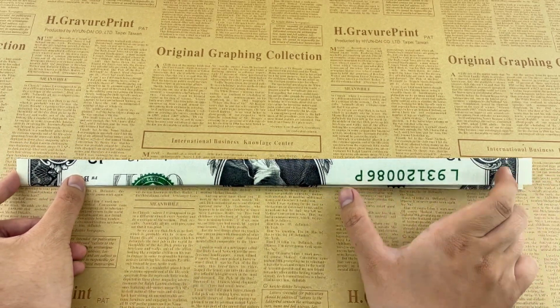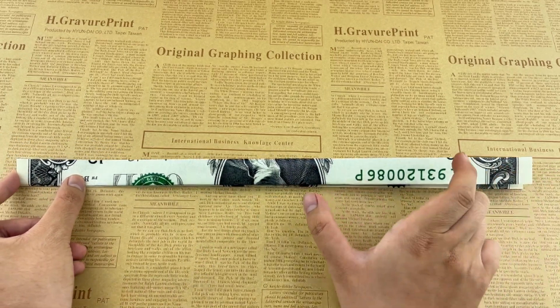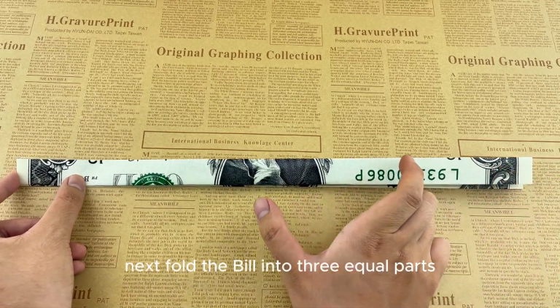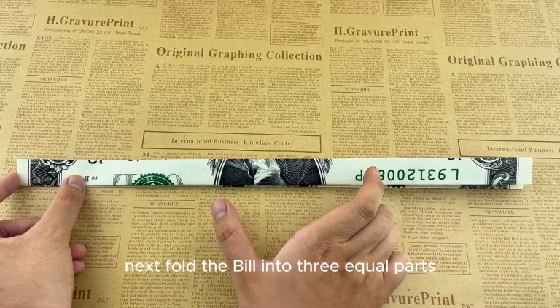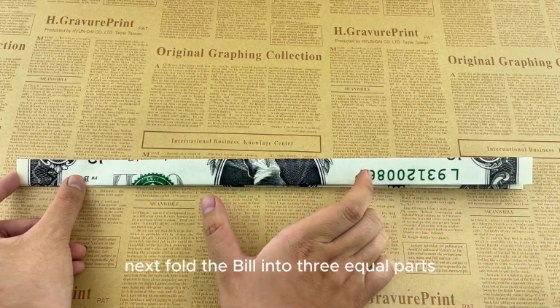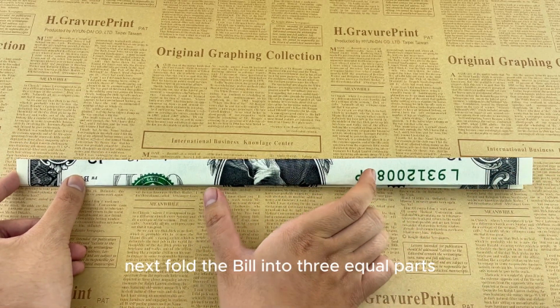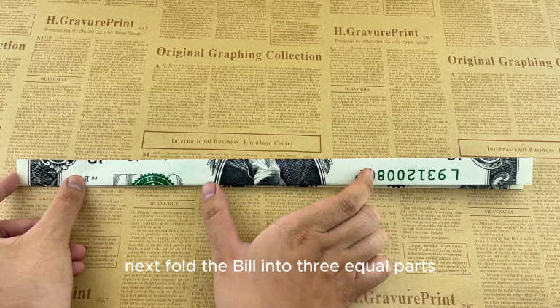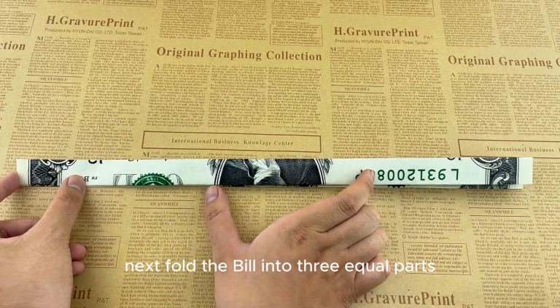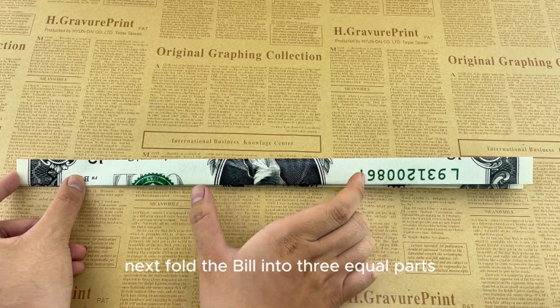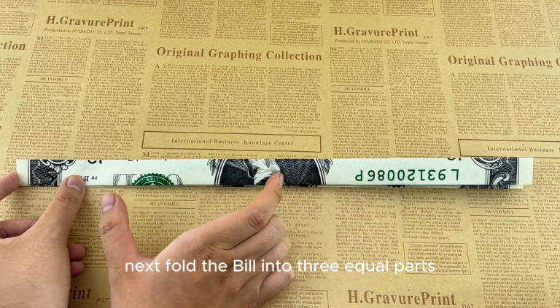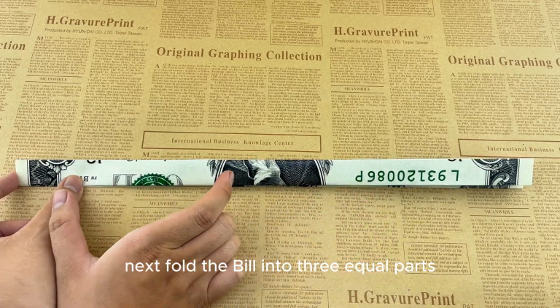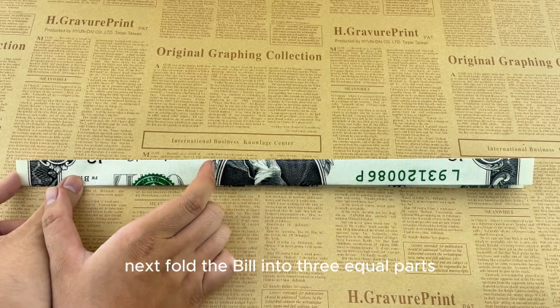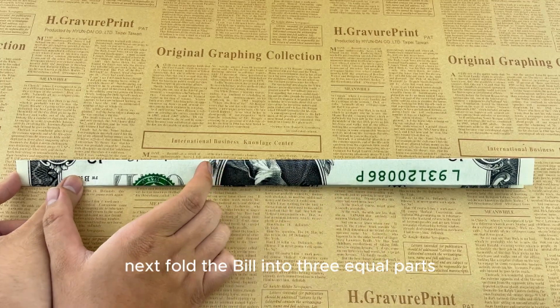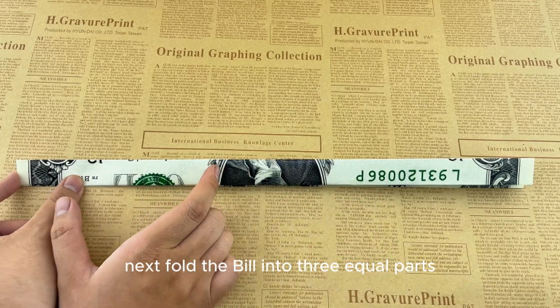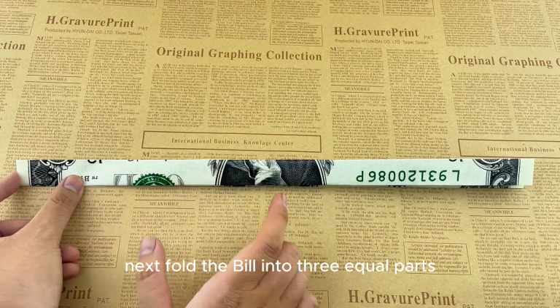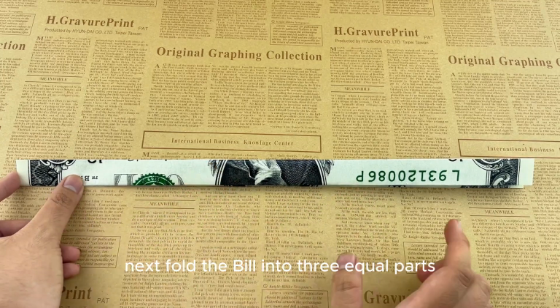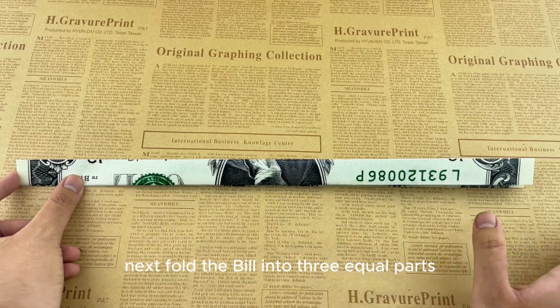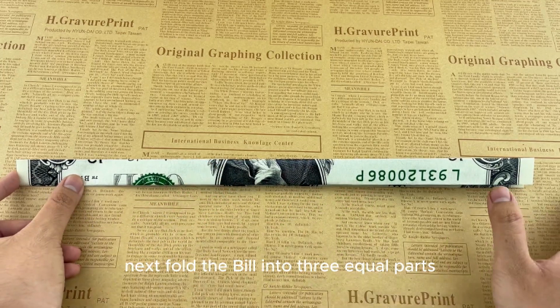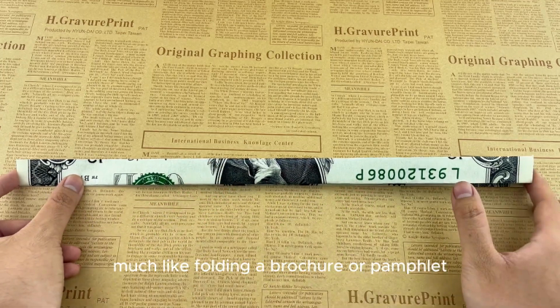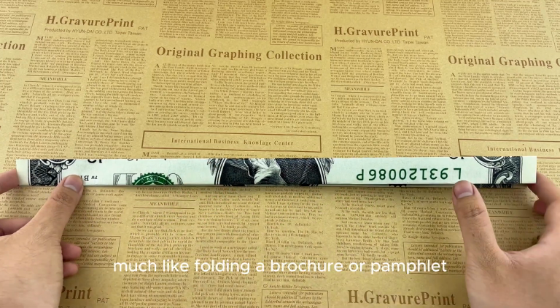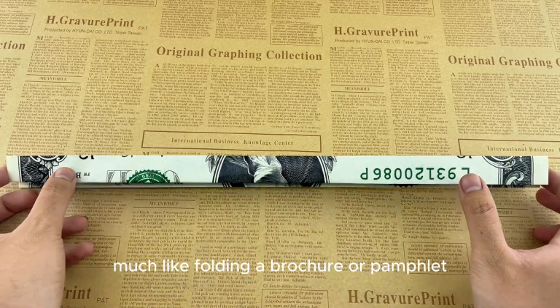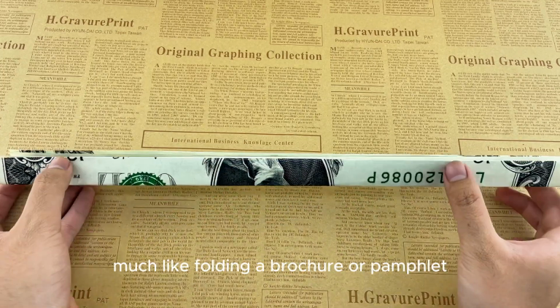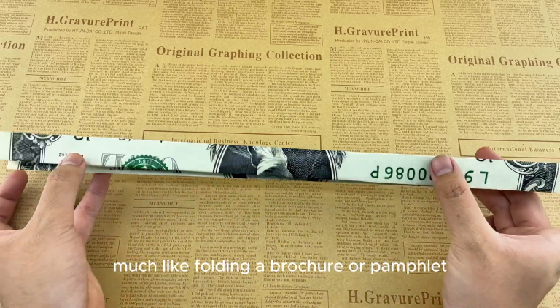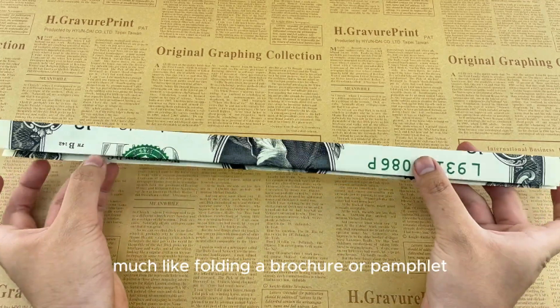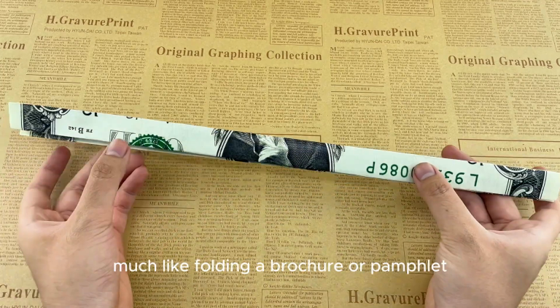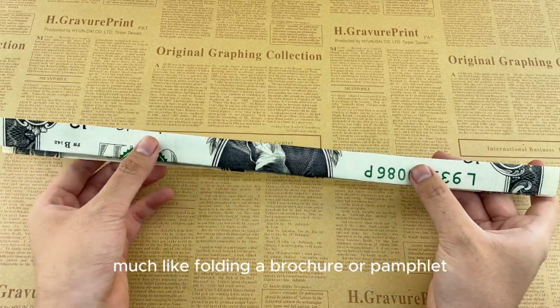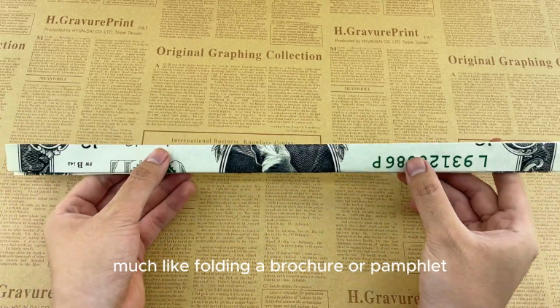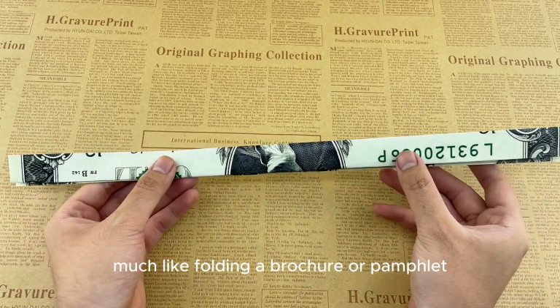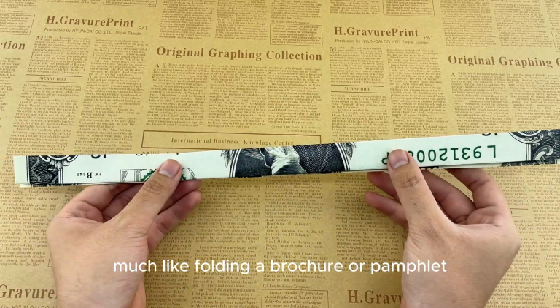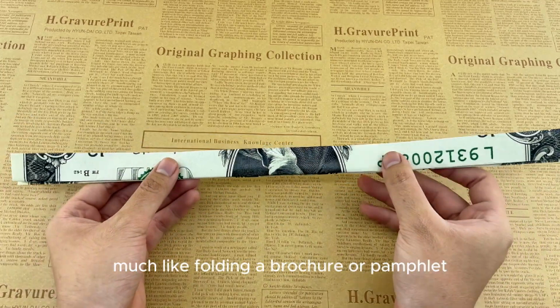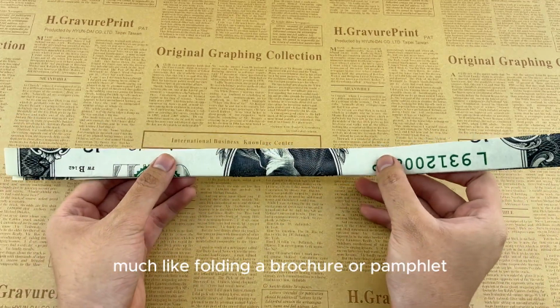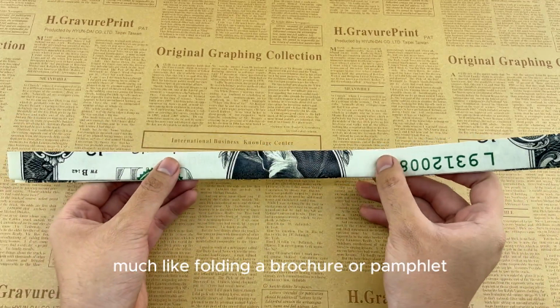Next, fold the bill into three equal parts, much like folding a brochure or pamphlet.